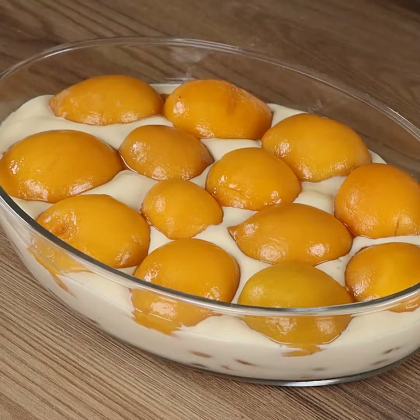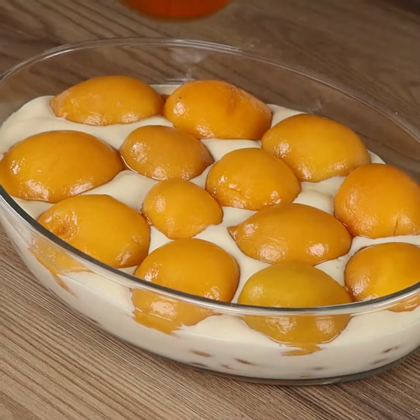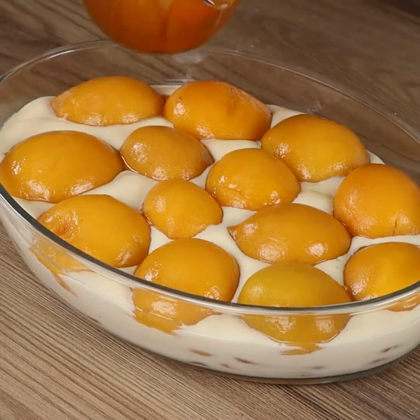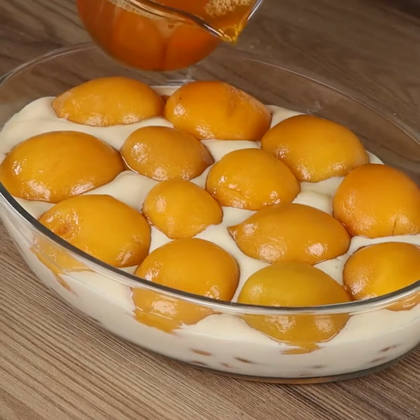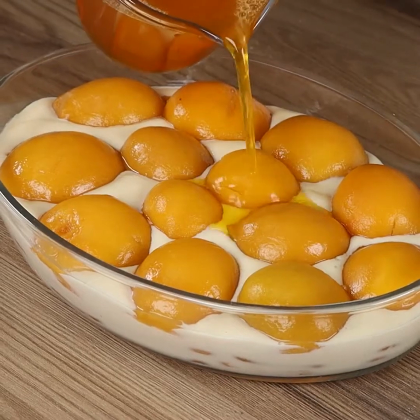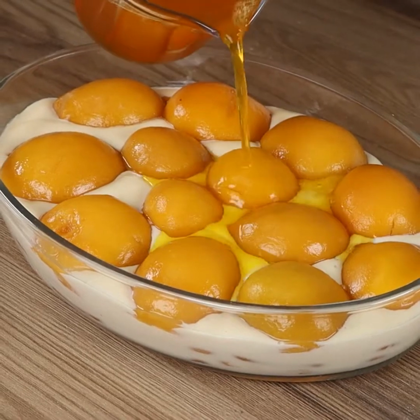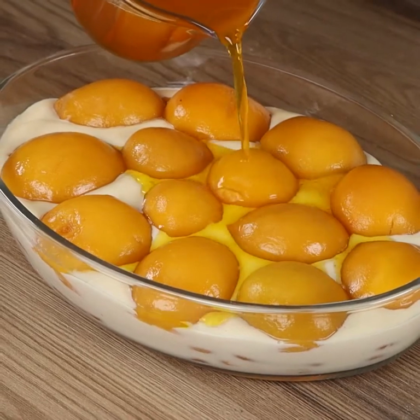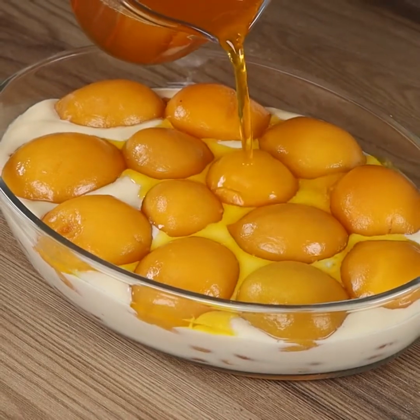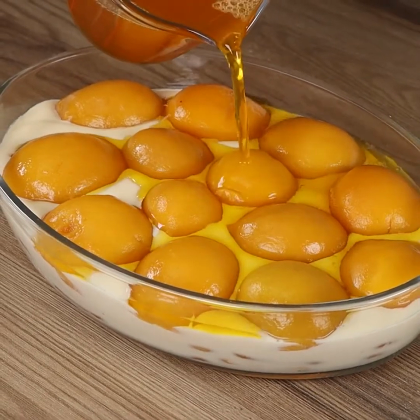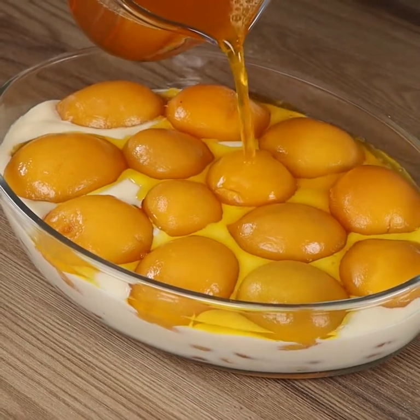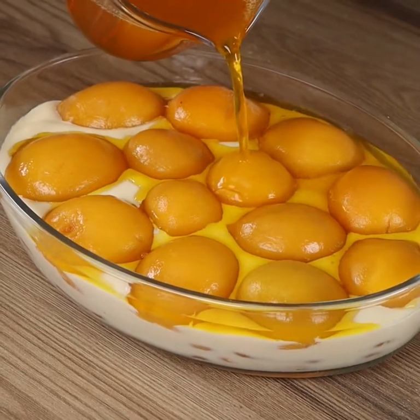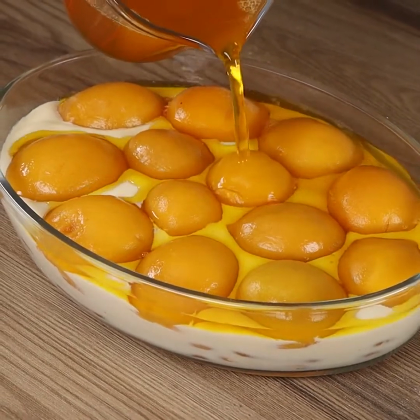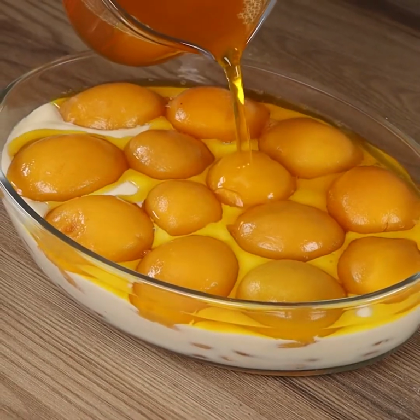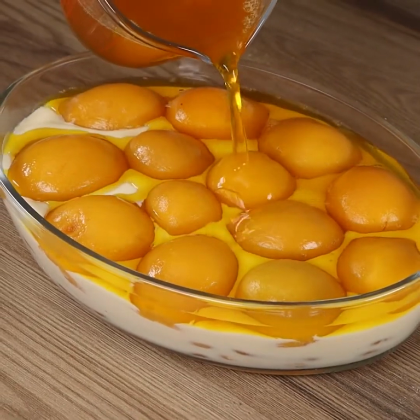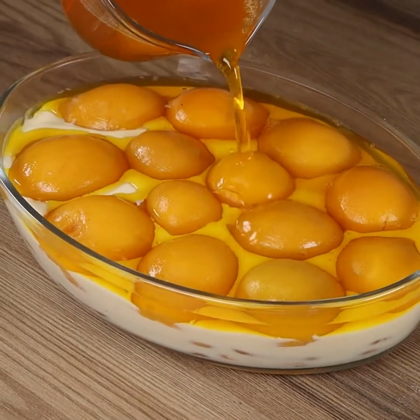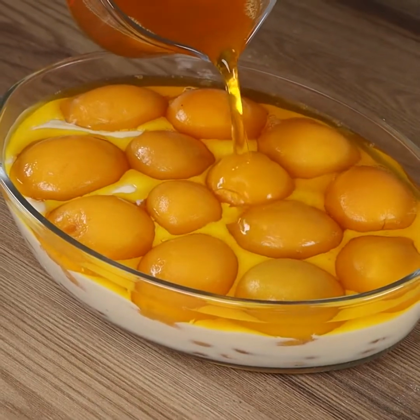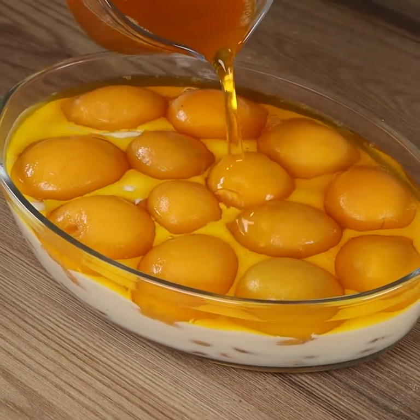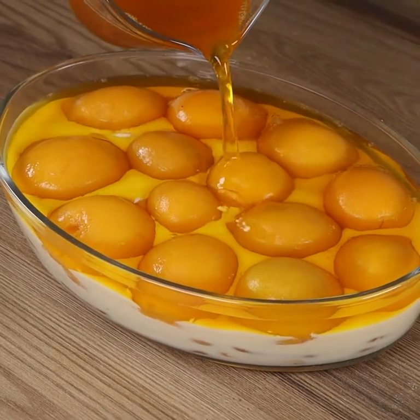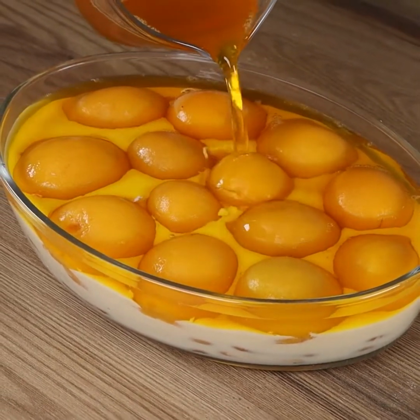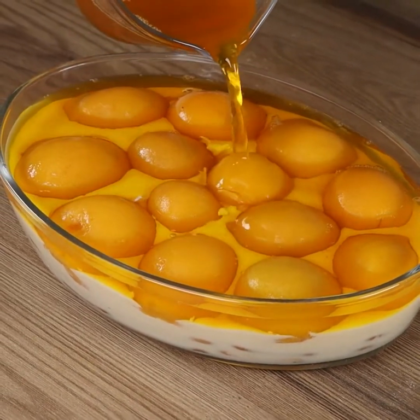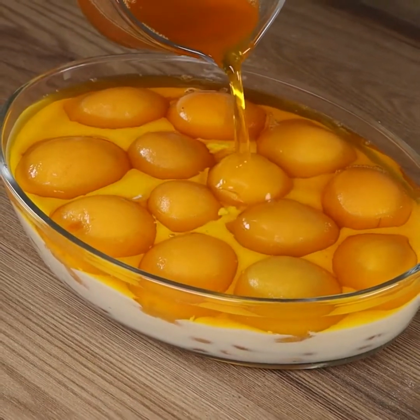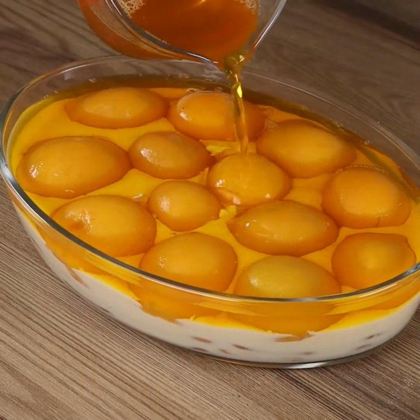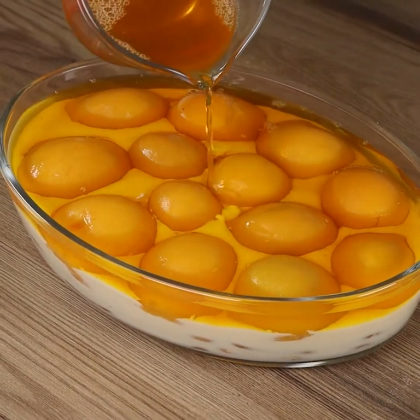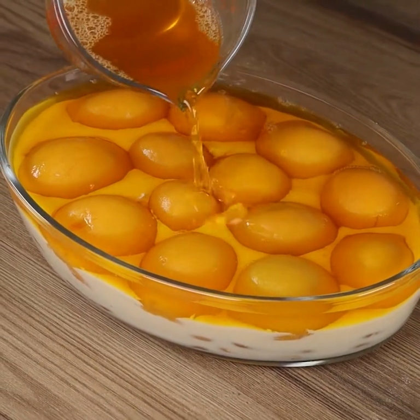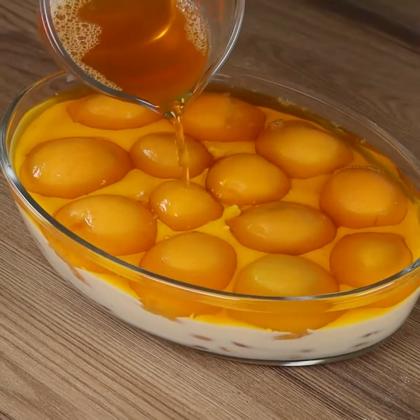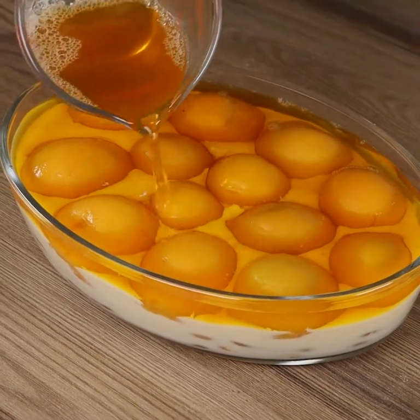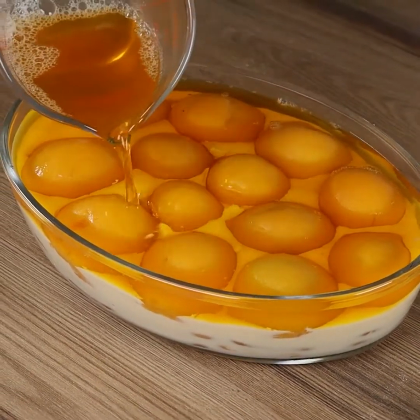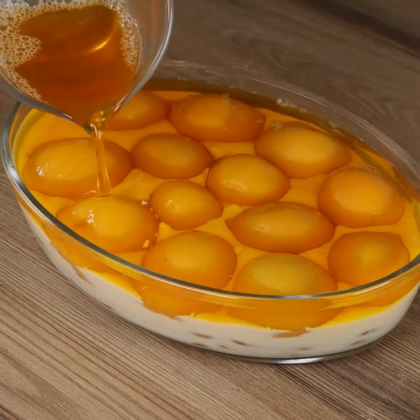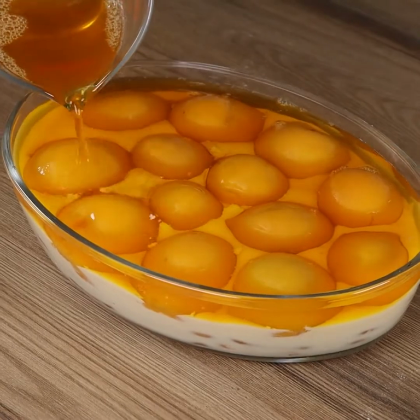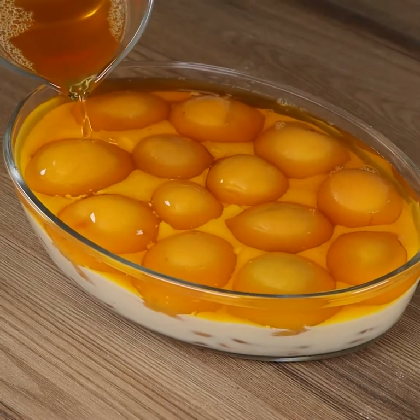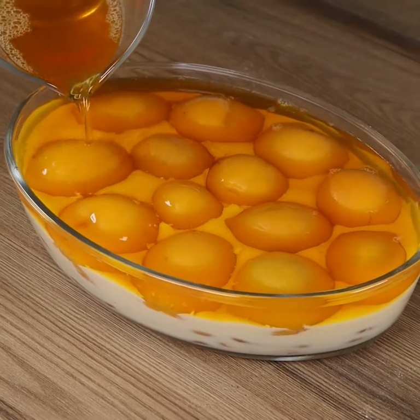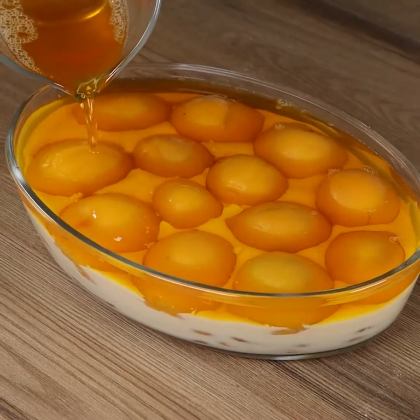Have you ever eaten this delicious peach dessert? Try this at home and impress everyone!